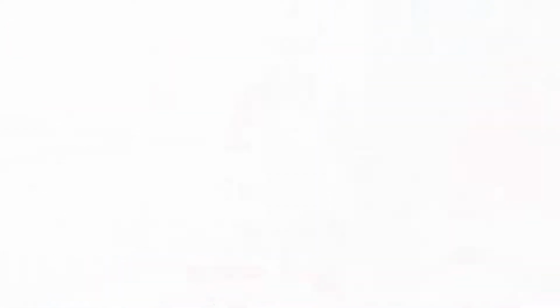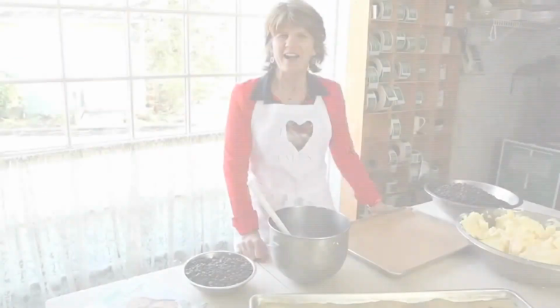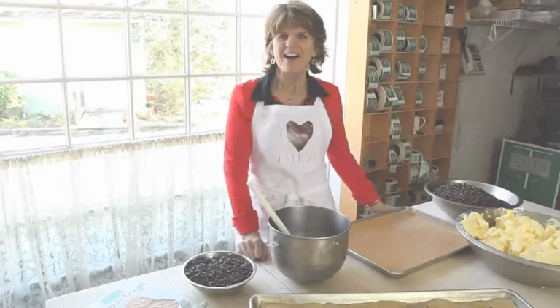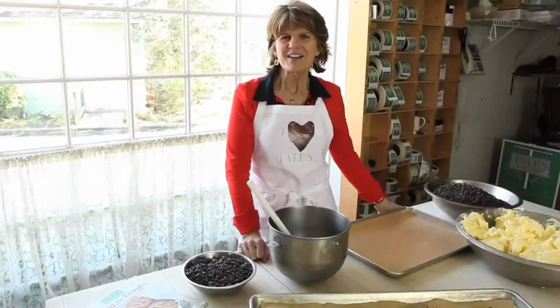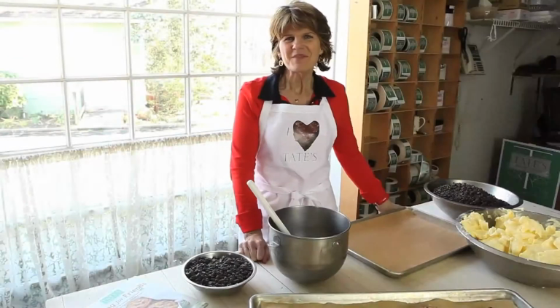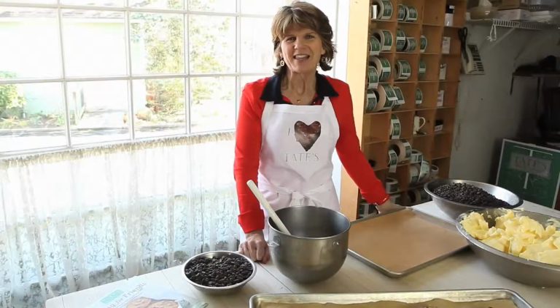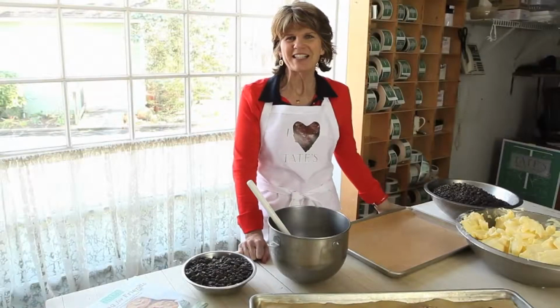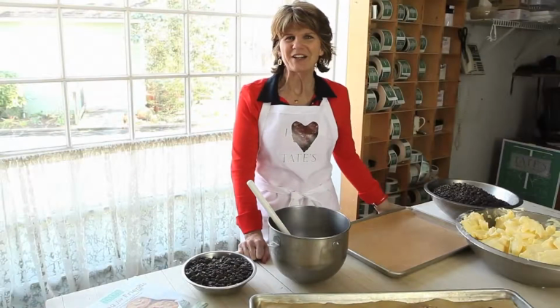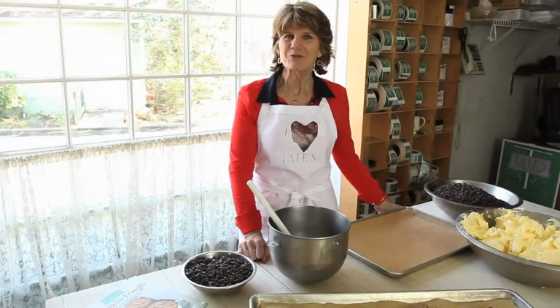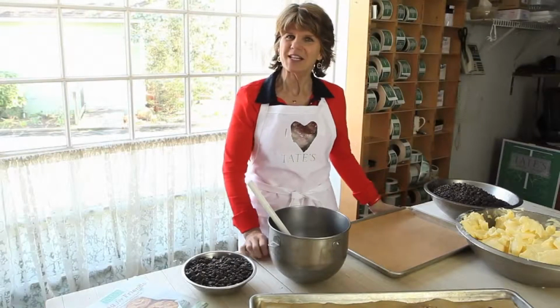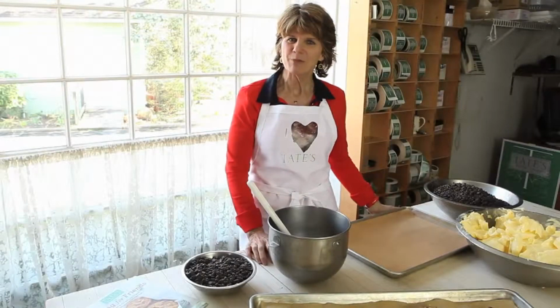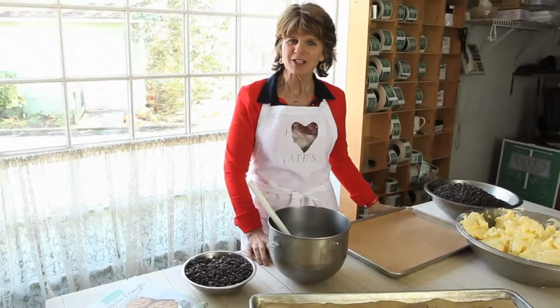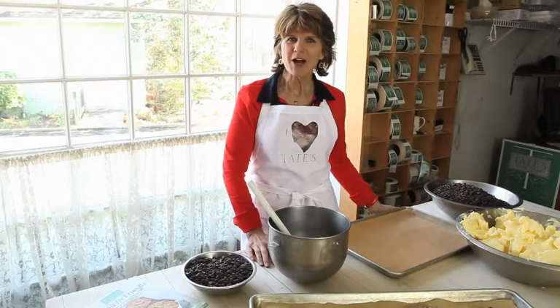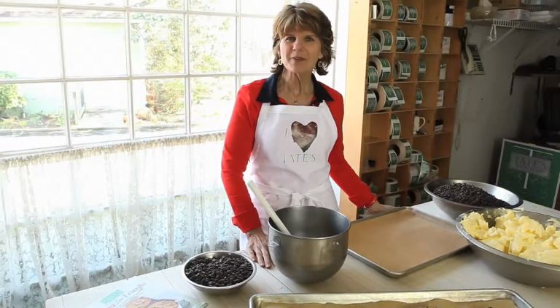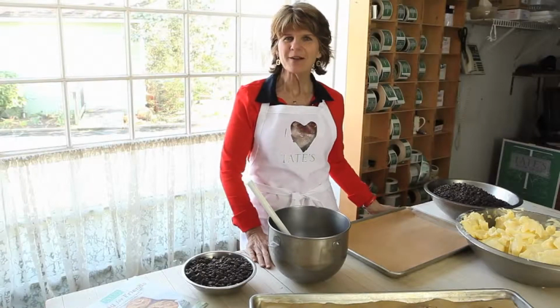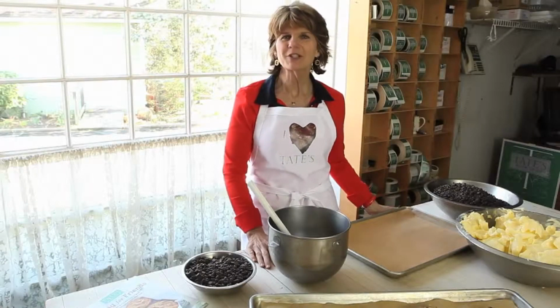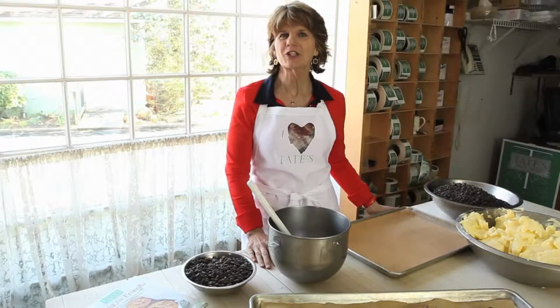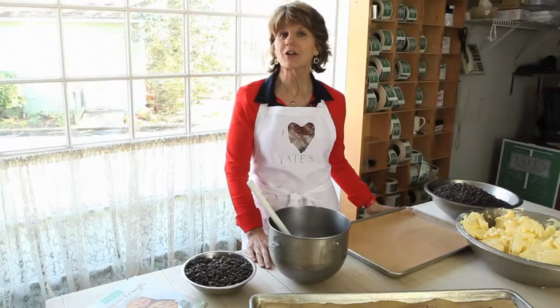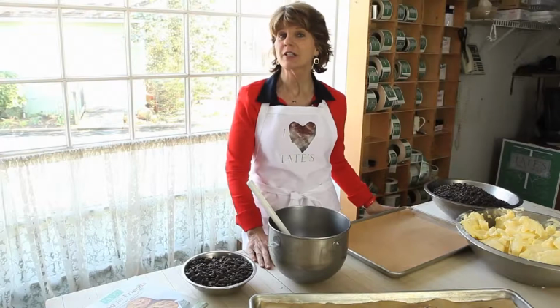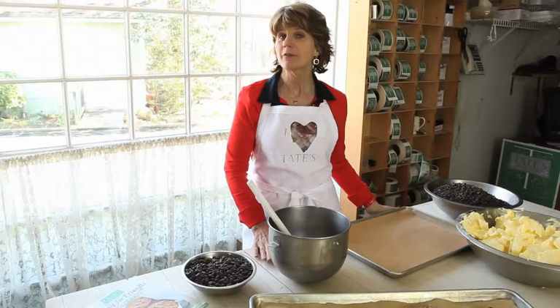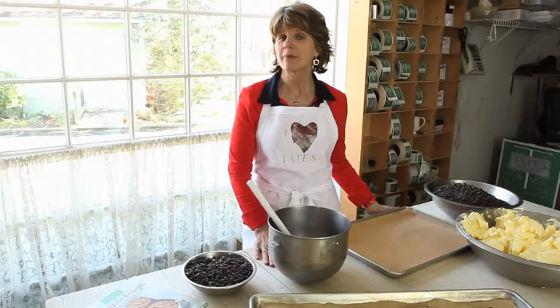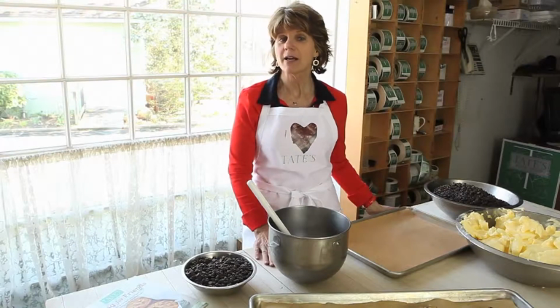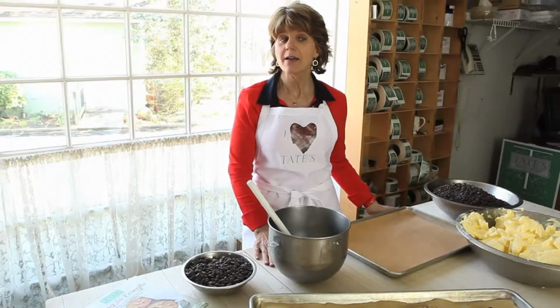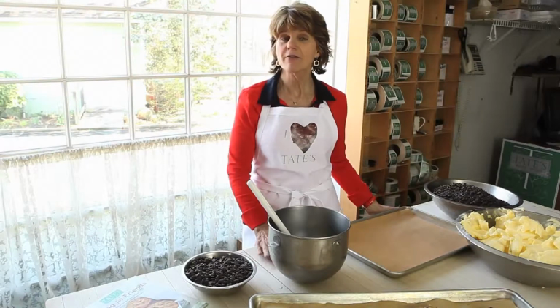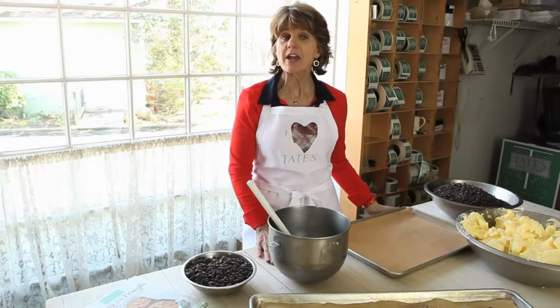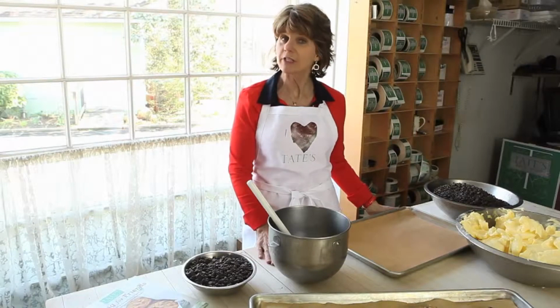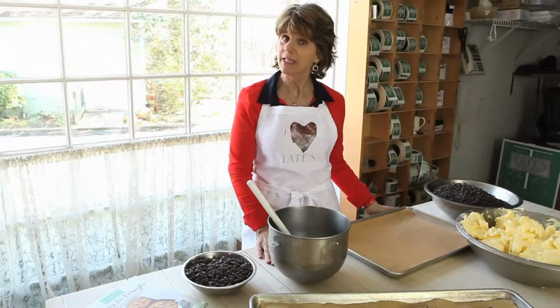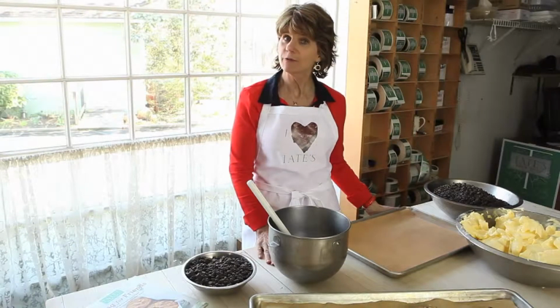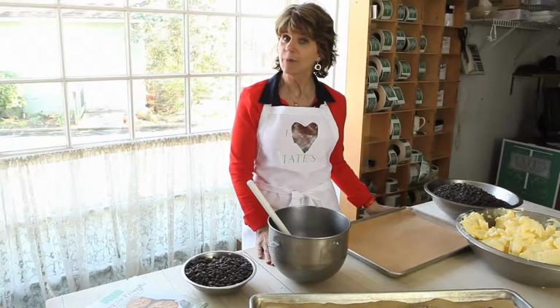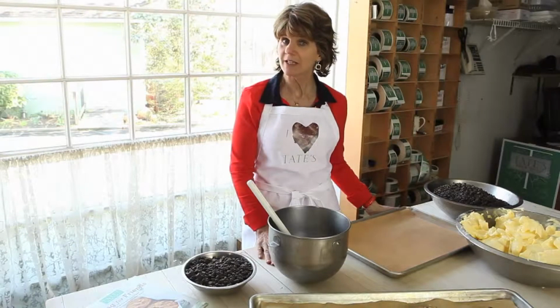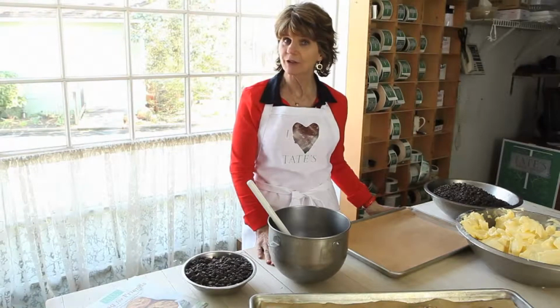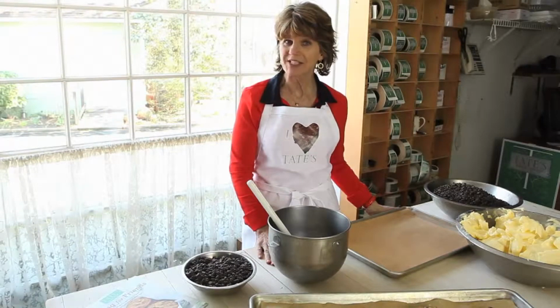Hi, I'm Kathleen King from Tate's Bake Shop and I'm going to share some of my favorite tips for baking cookies.